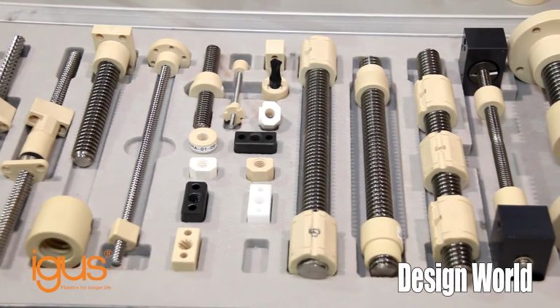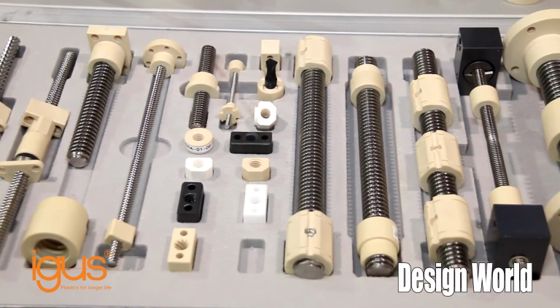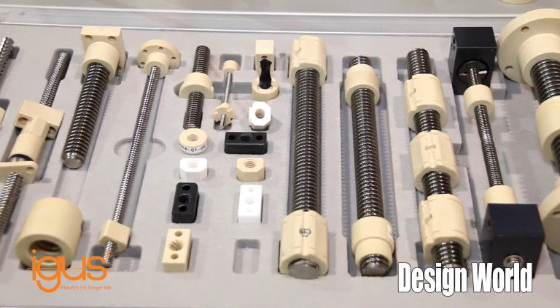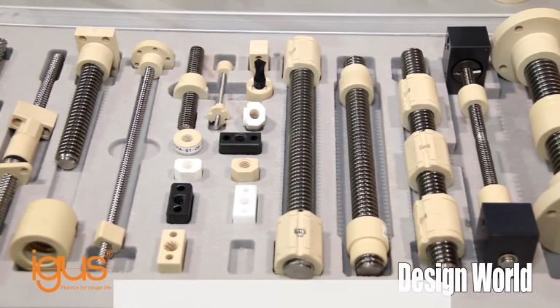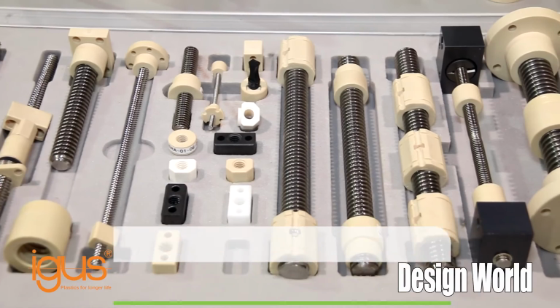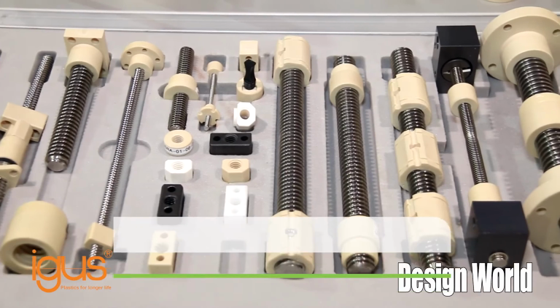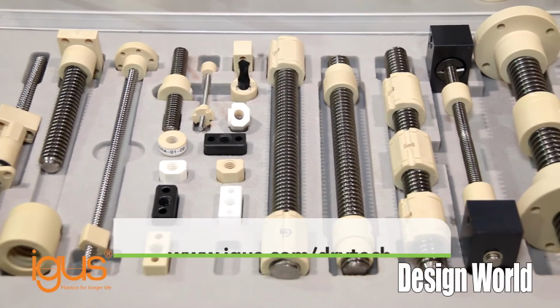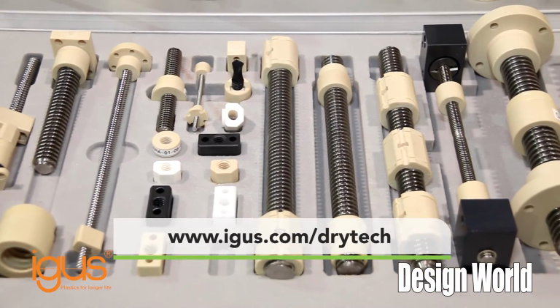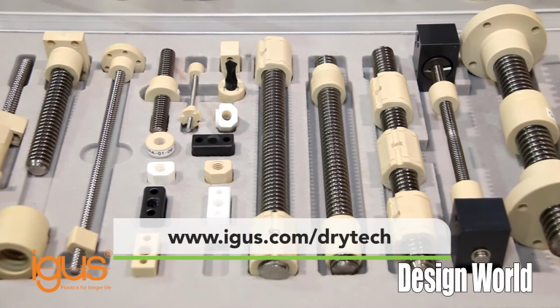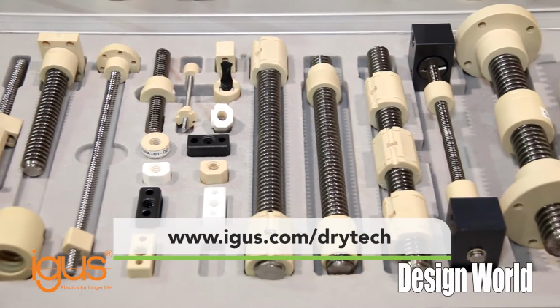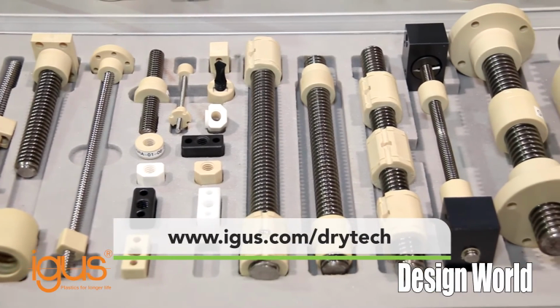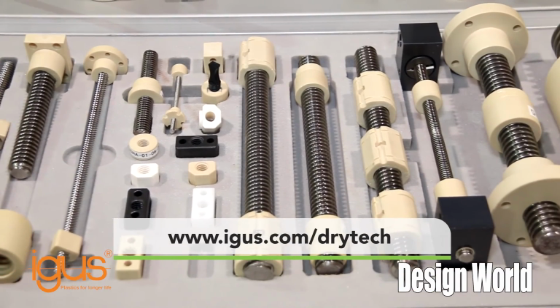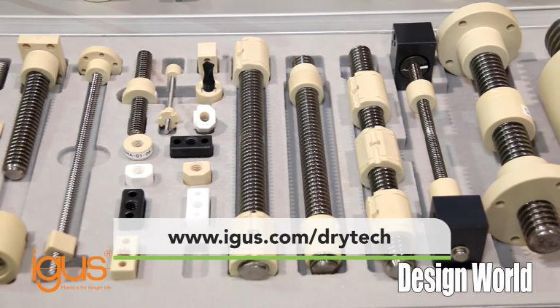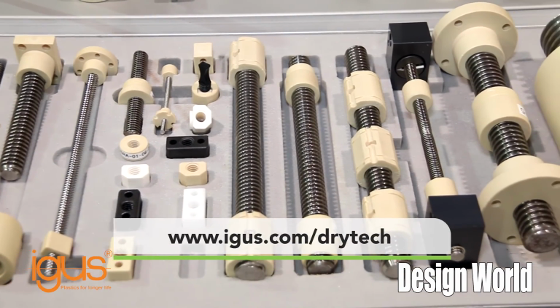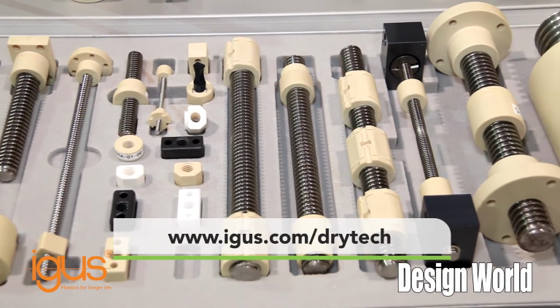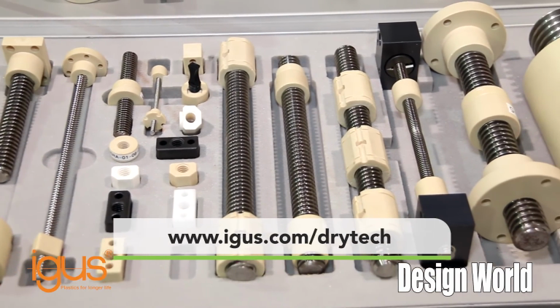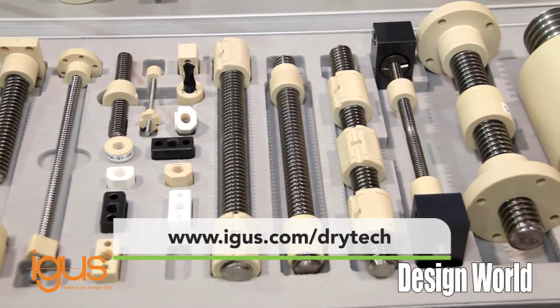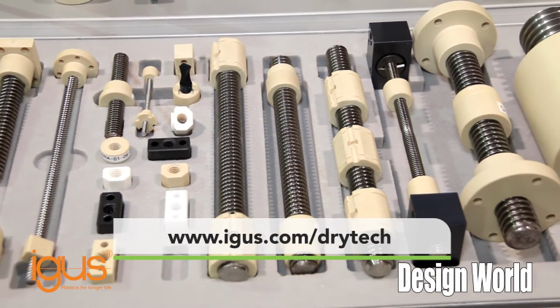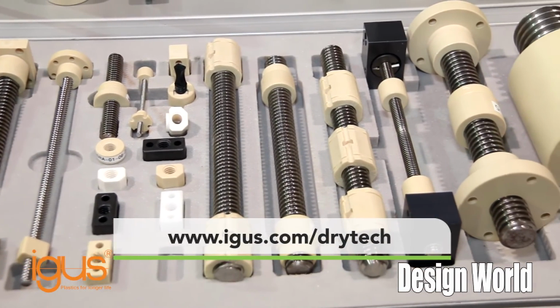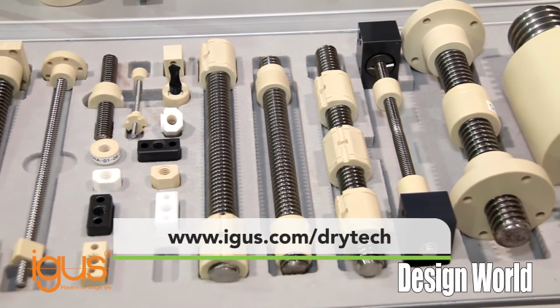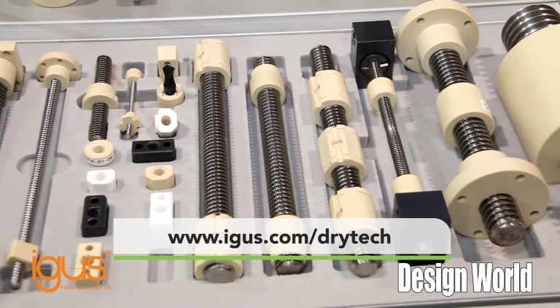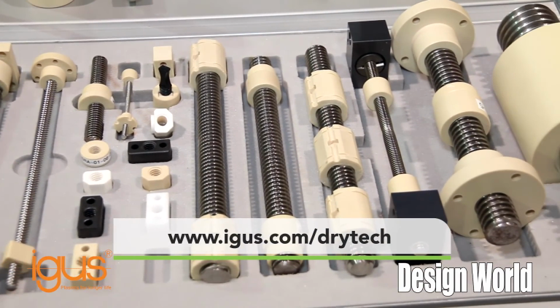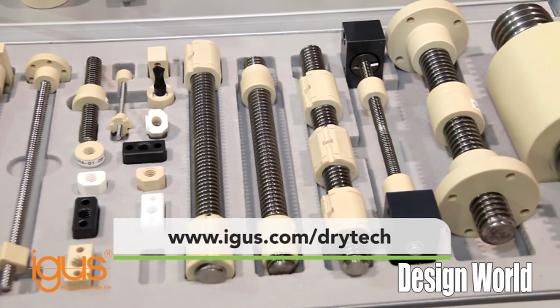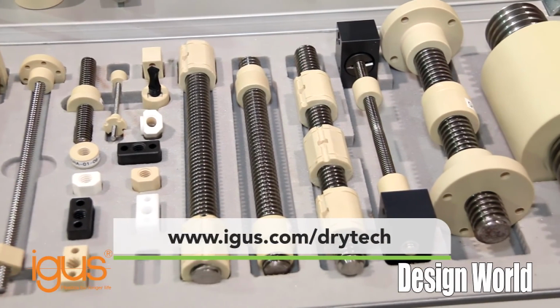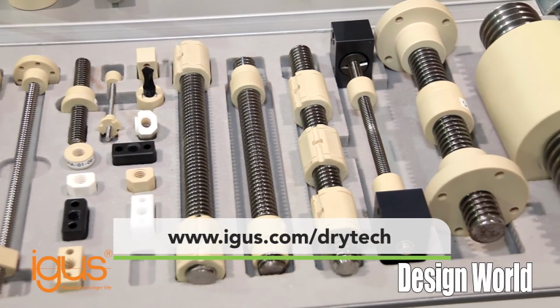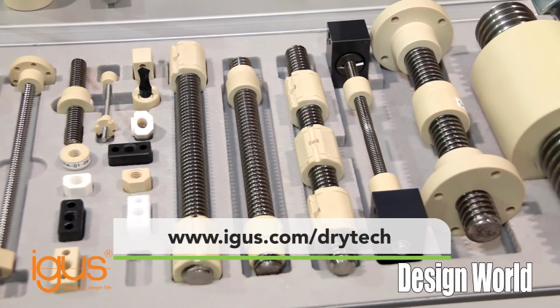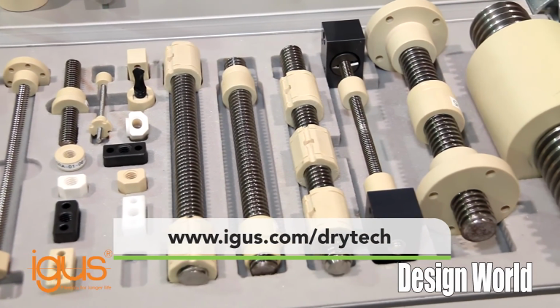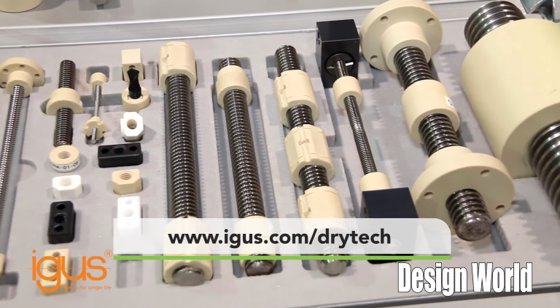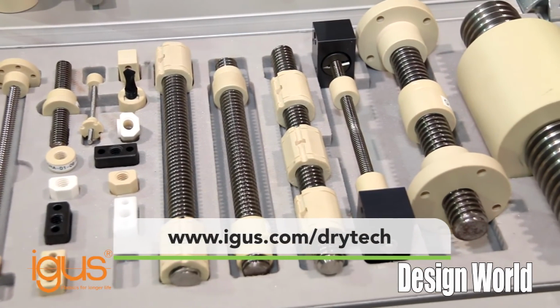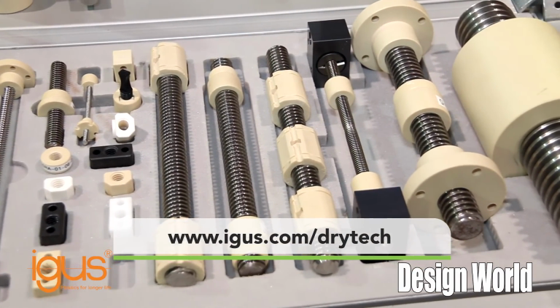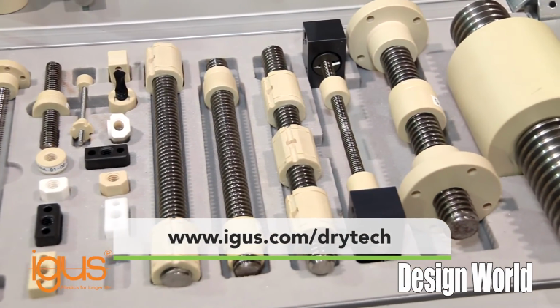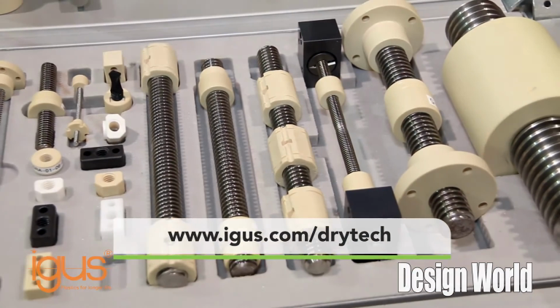If you'd like more information, please visit our website, igus.com/drytech. Thank you.